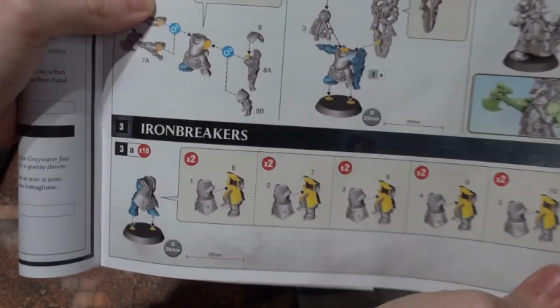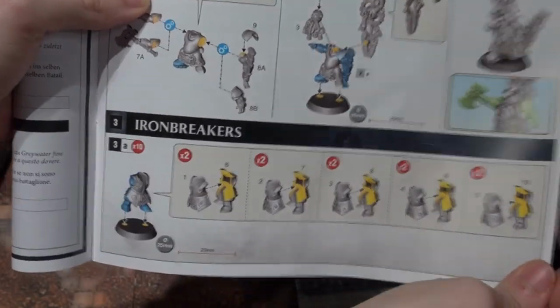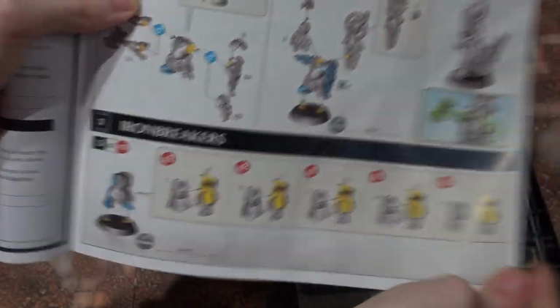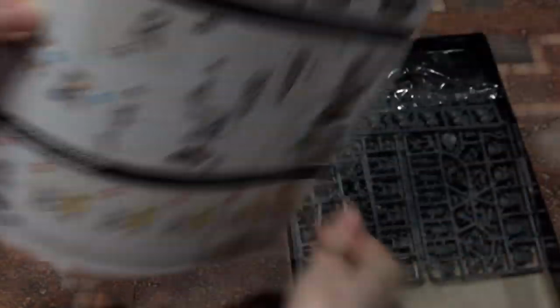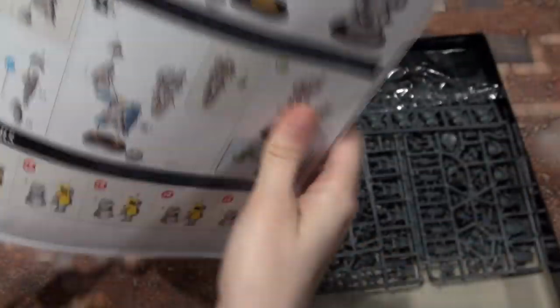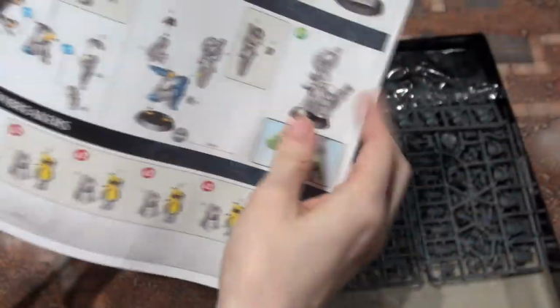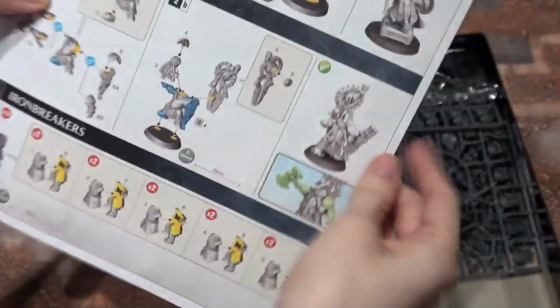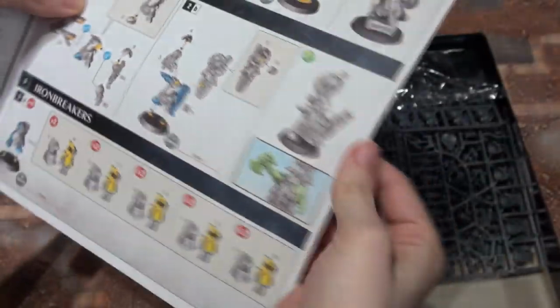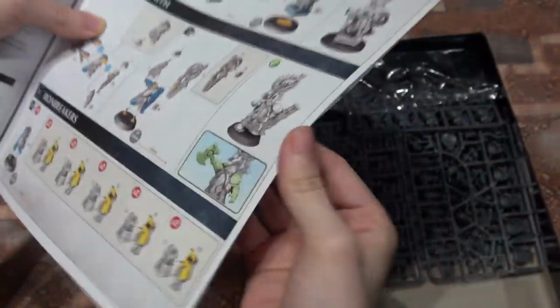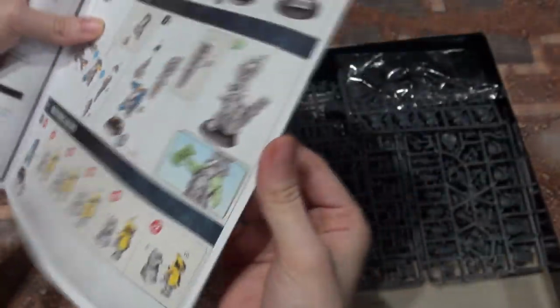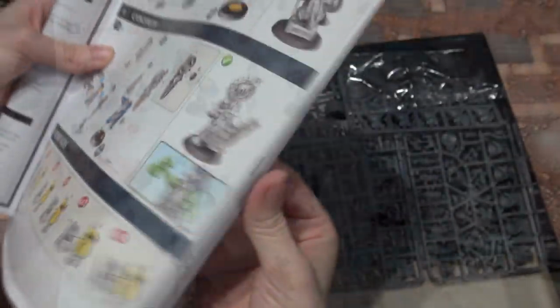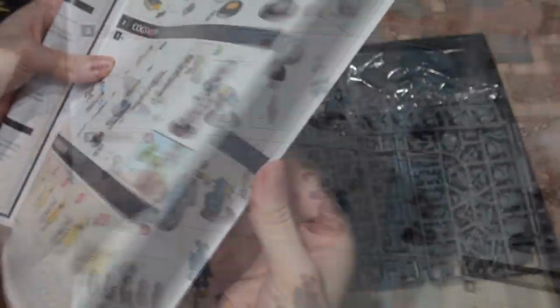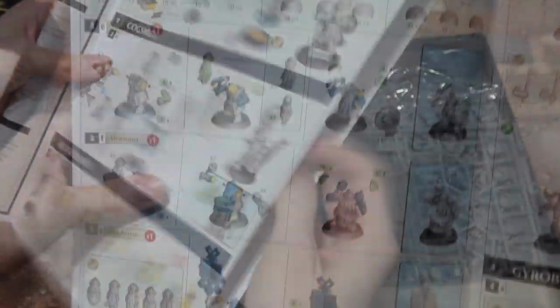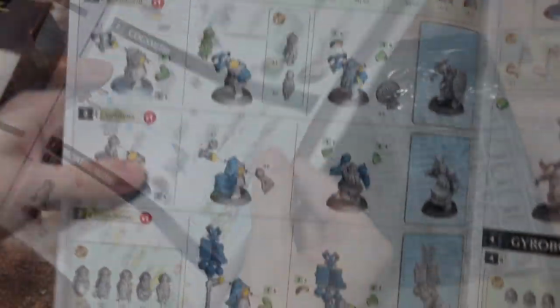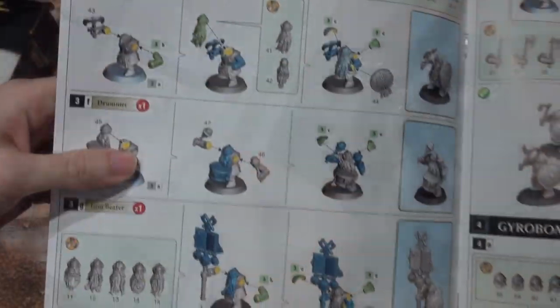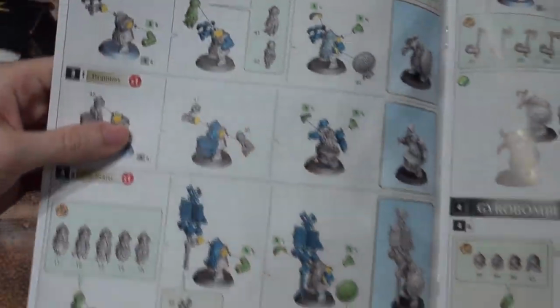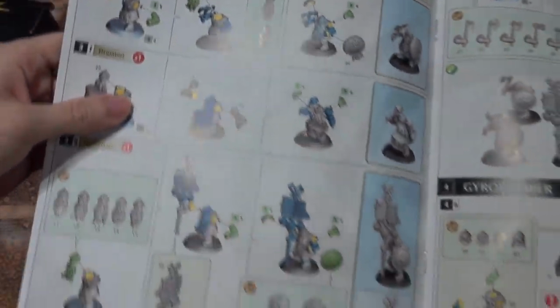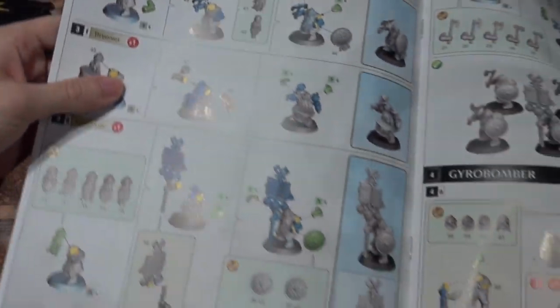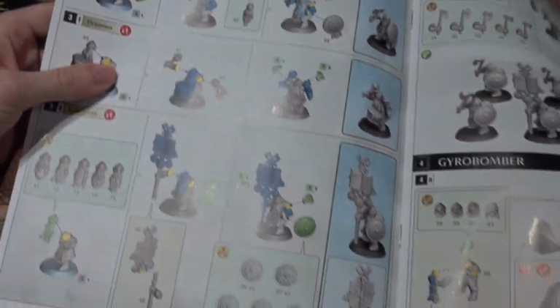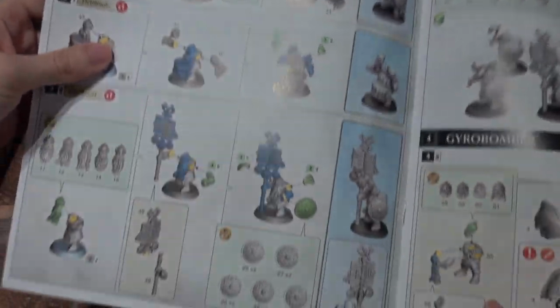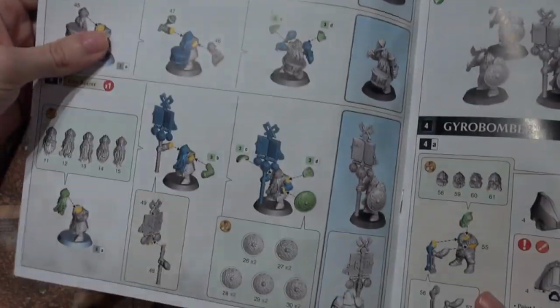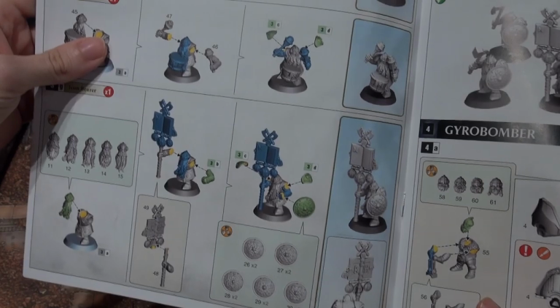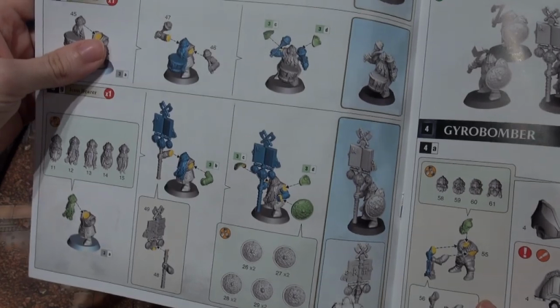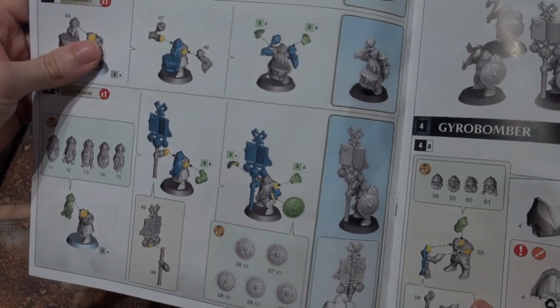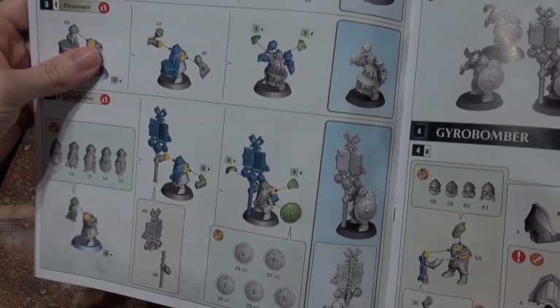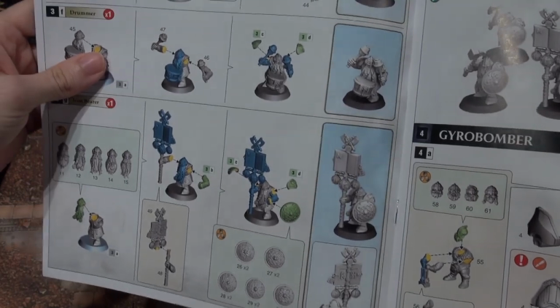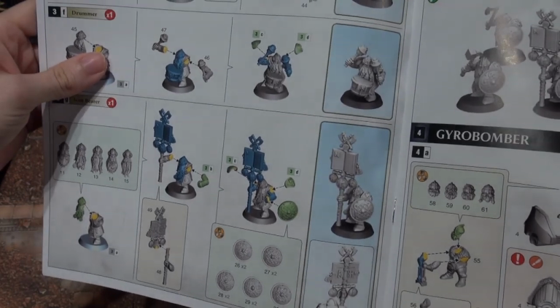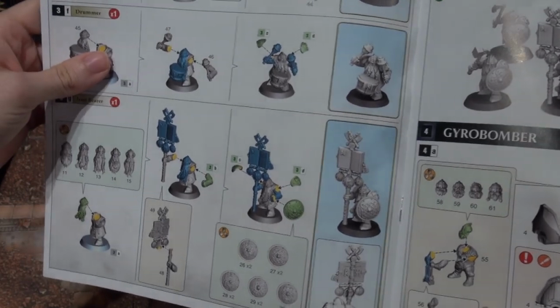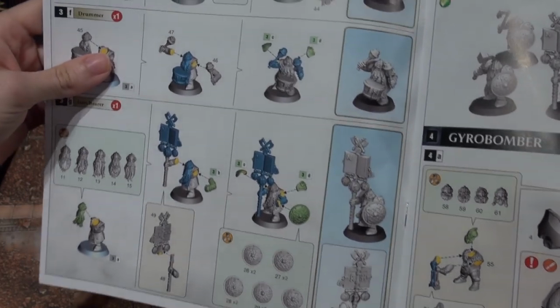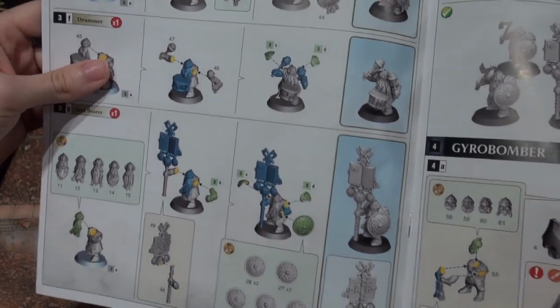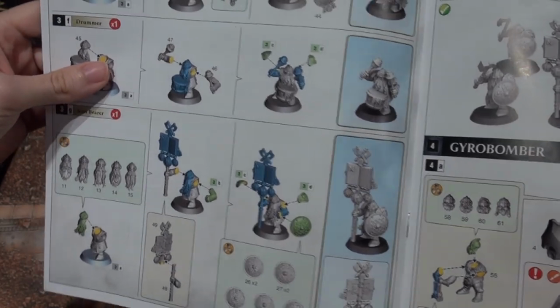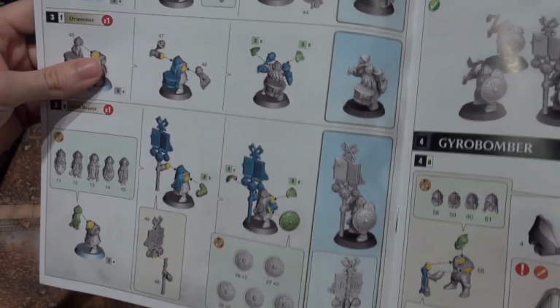Your ten Iron Breakers — looks like you have a variety of different ways that you can build them.